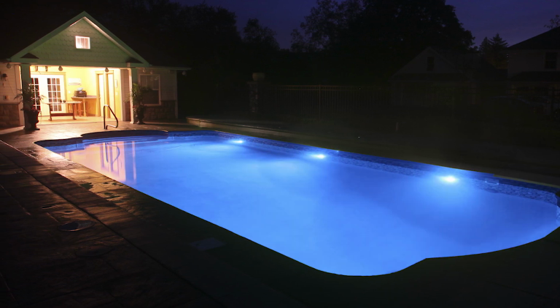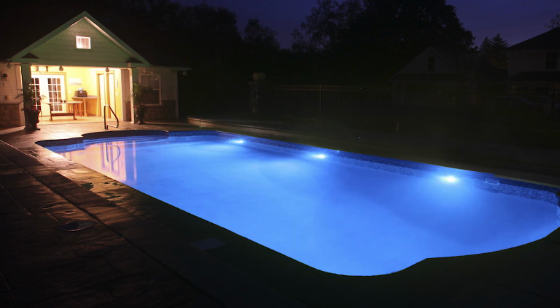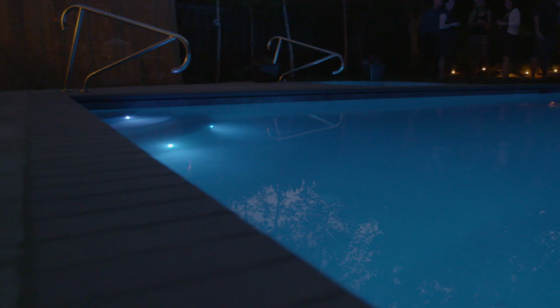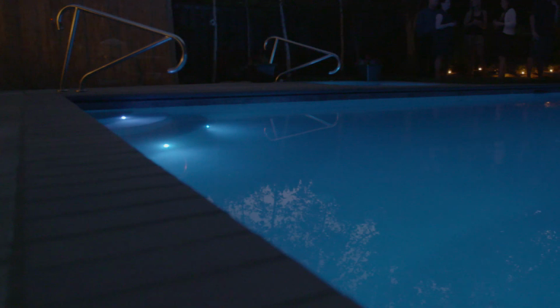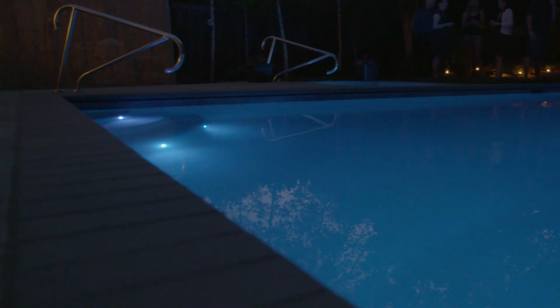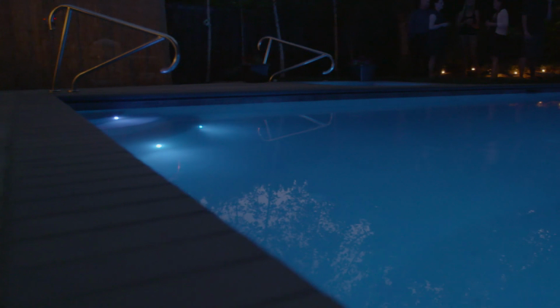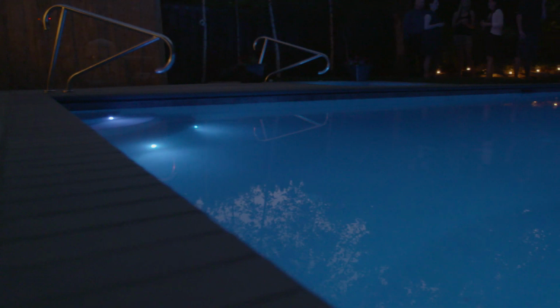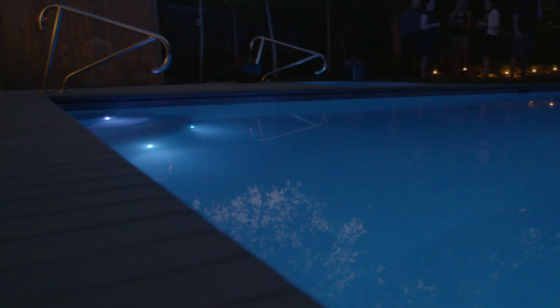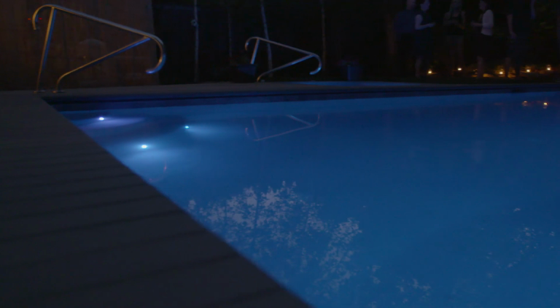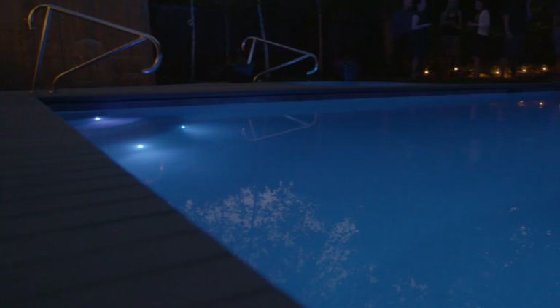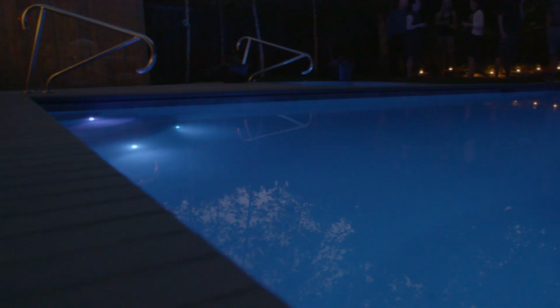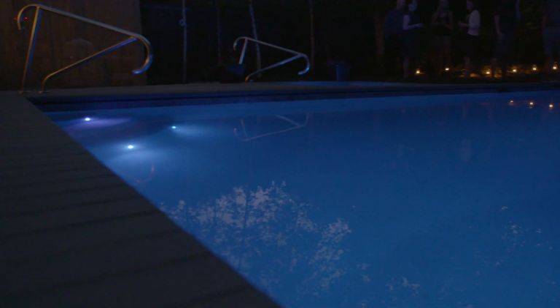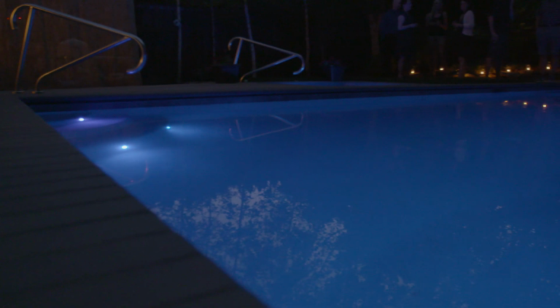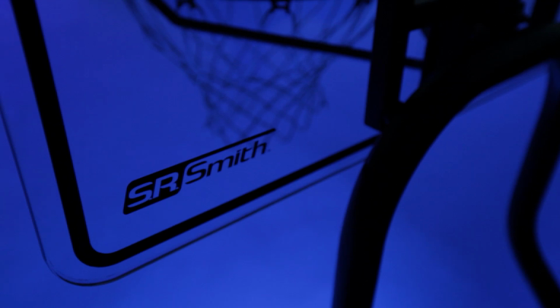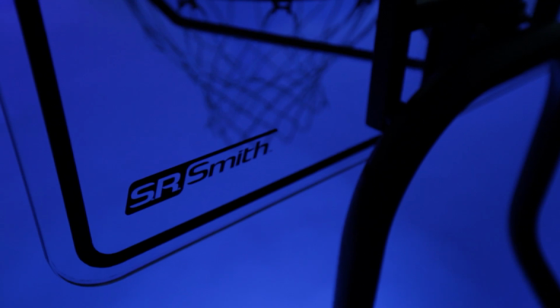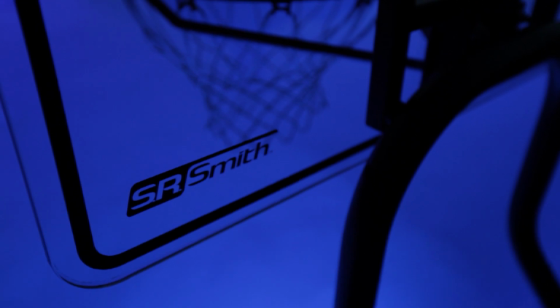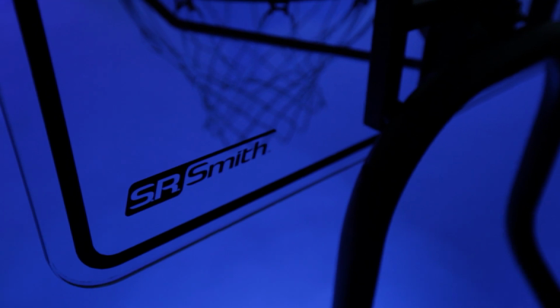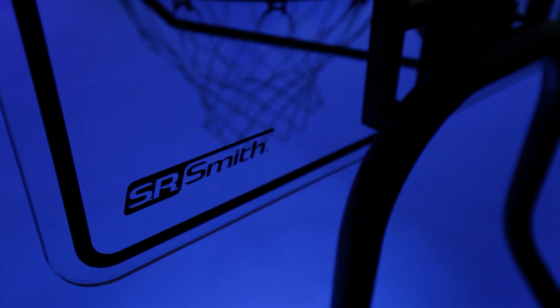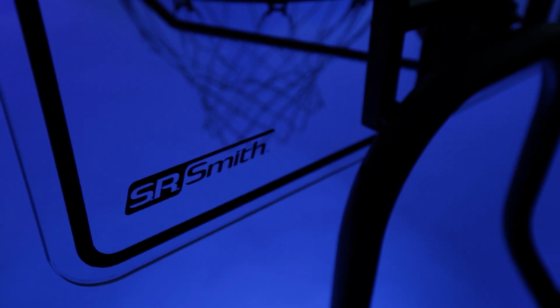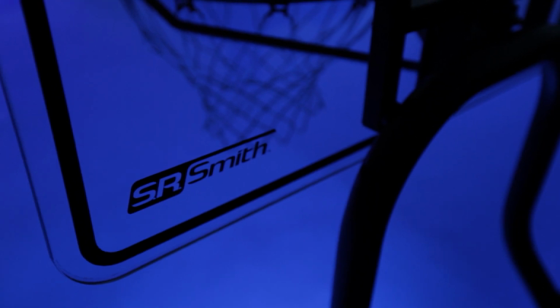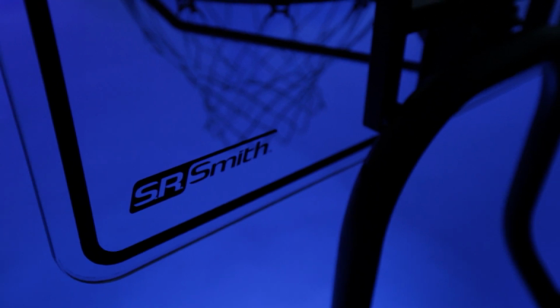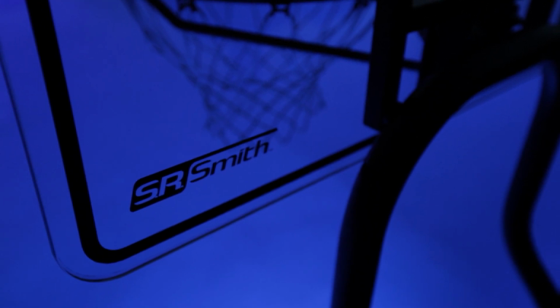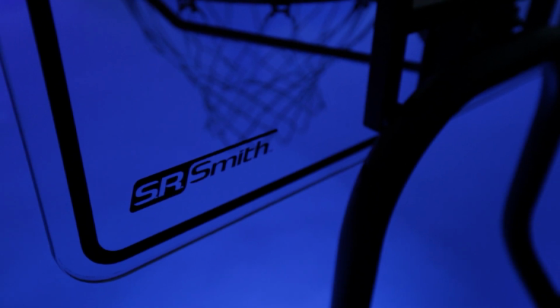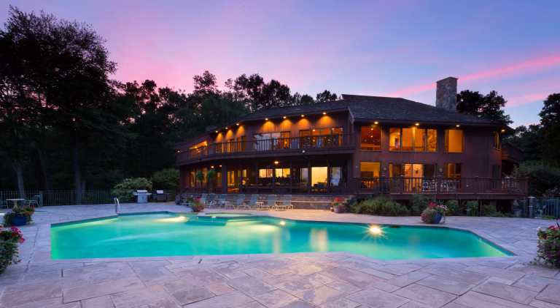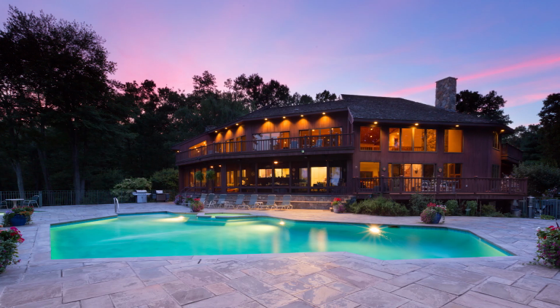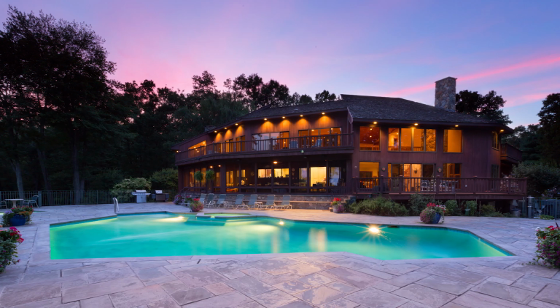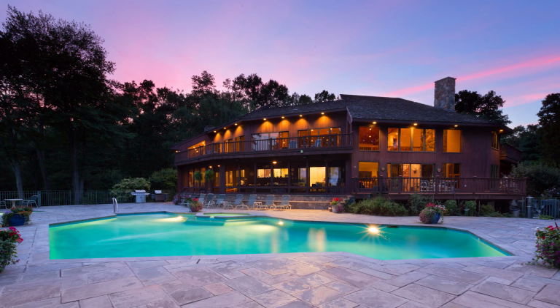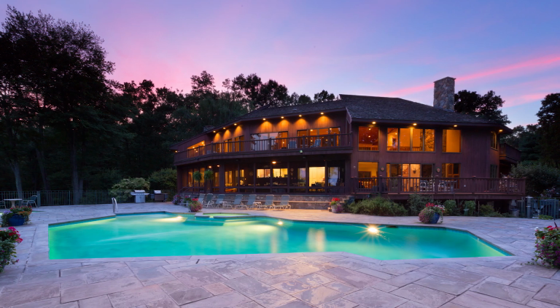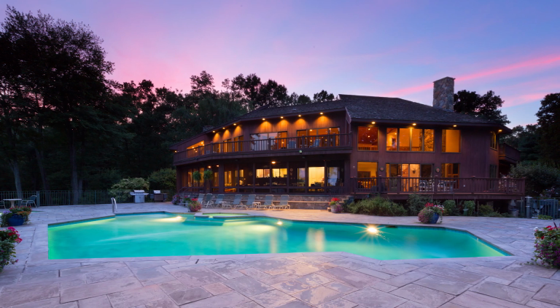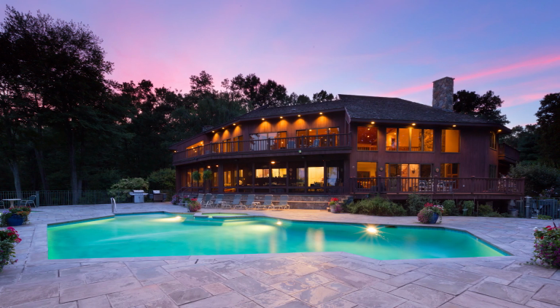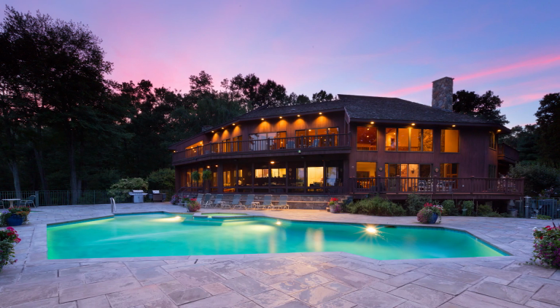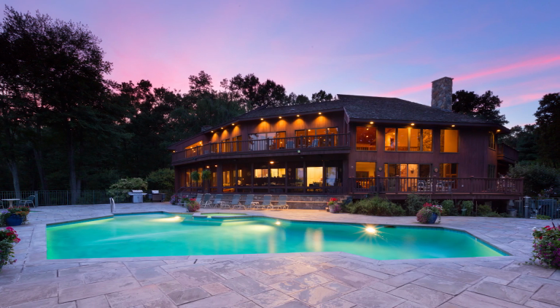For more information on the full line of lighting from SR Smith, please visit srsmith.com.